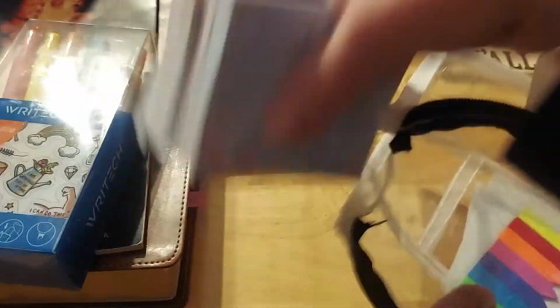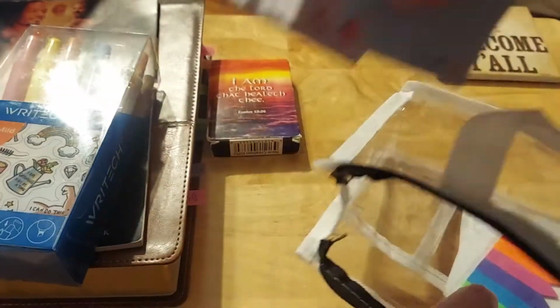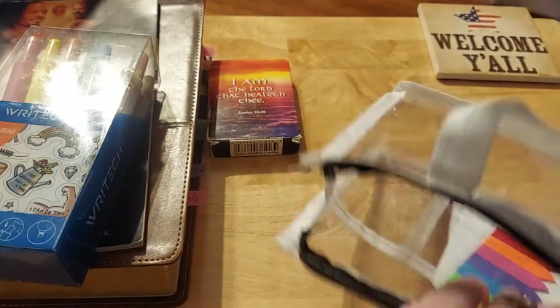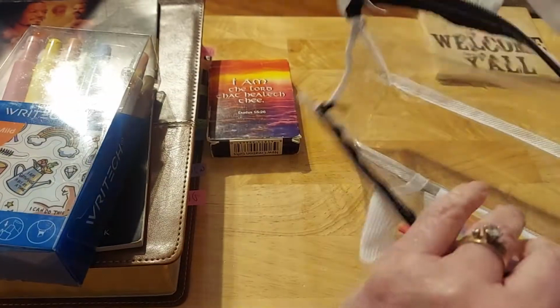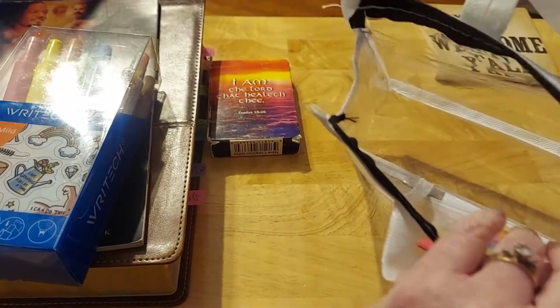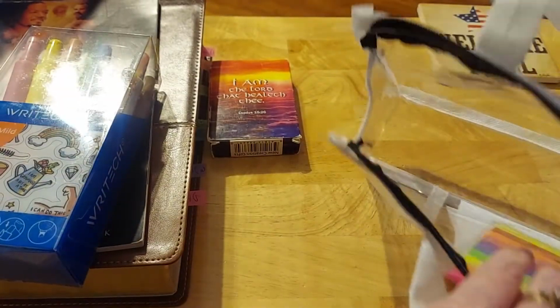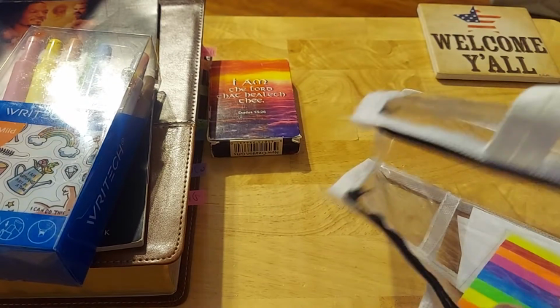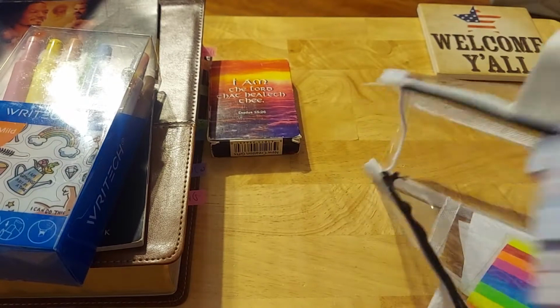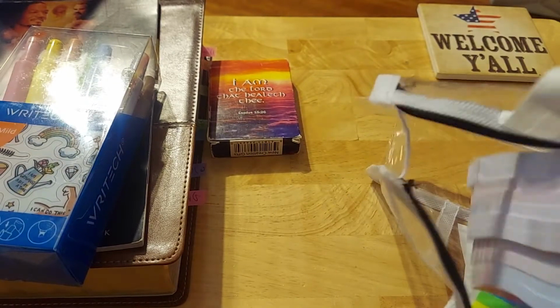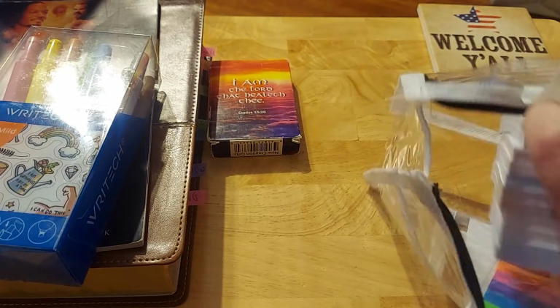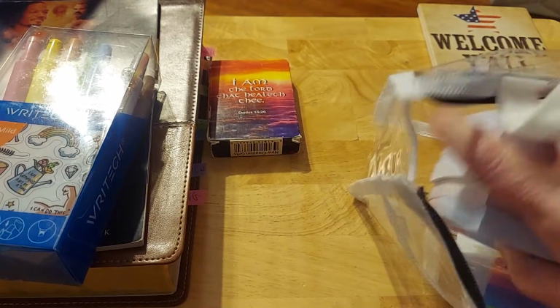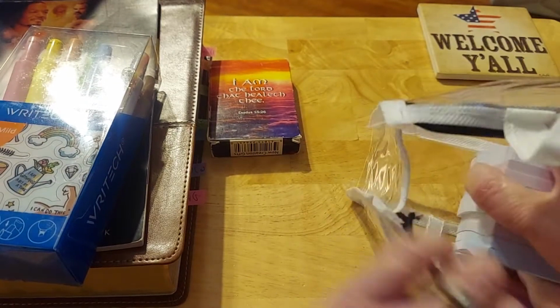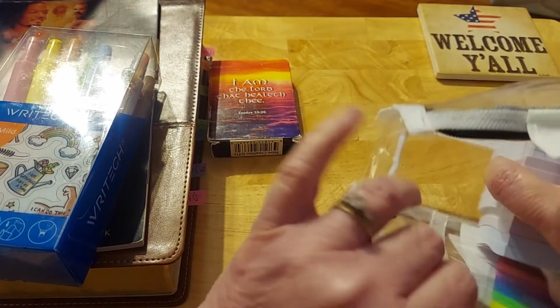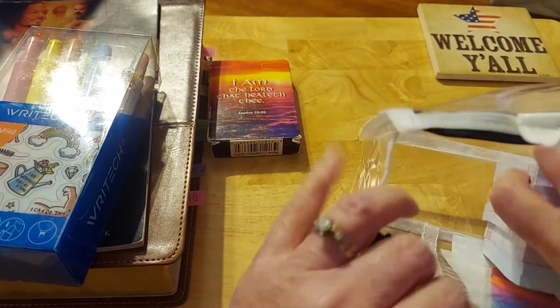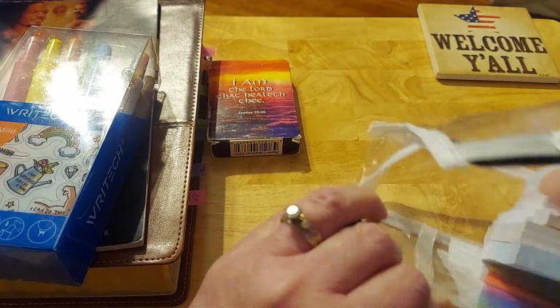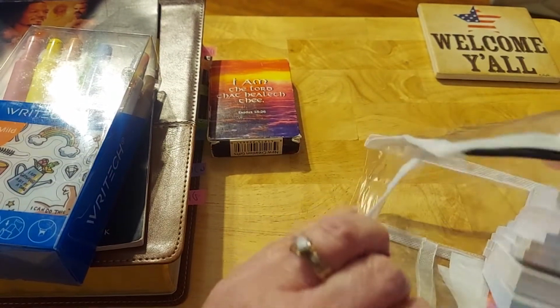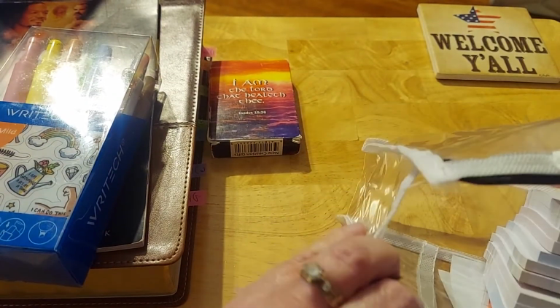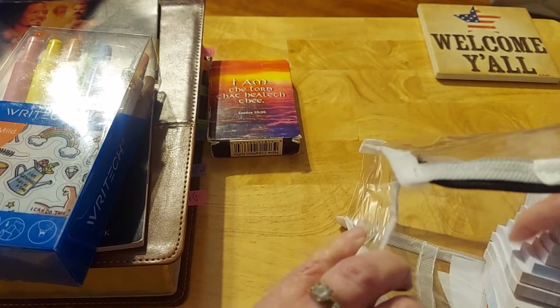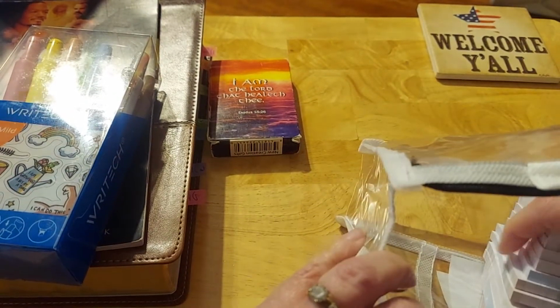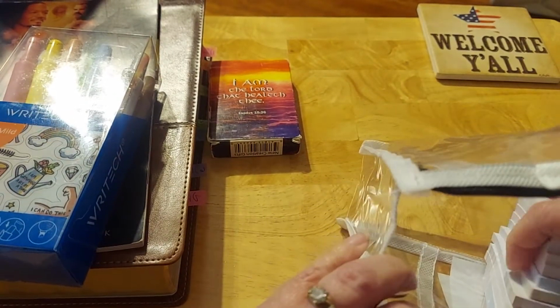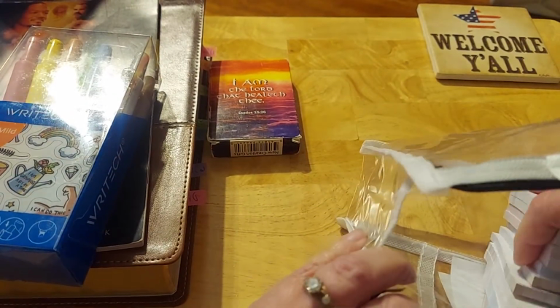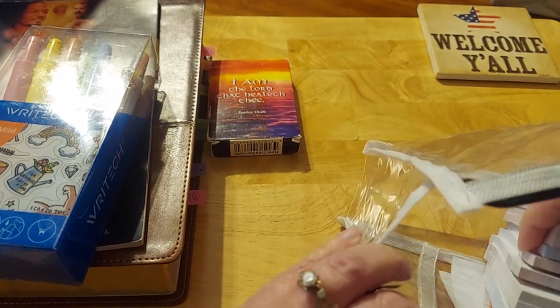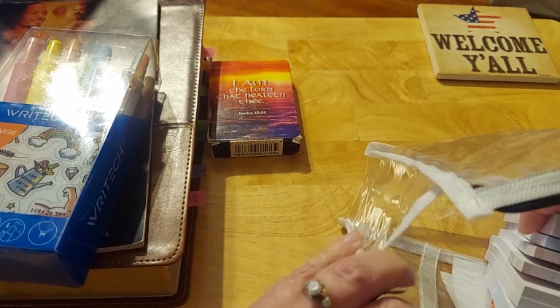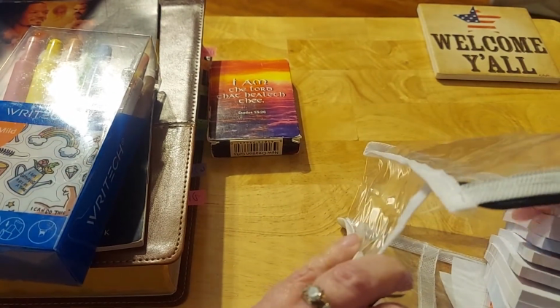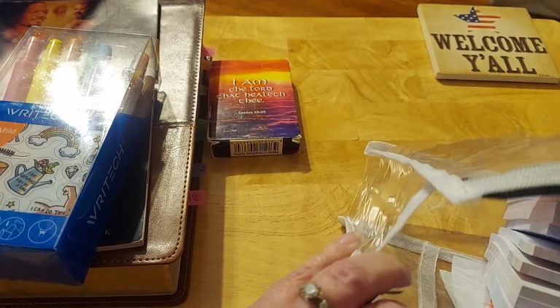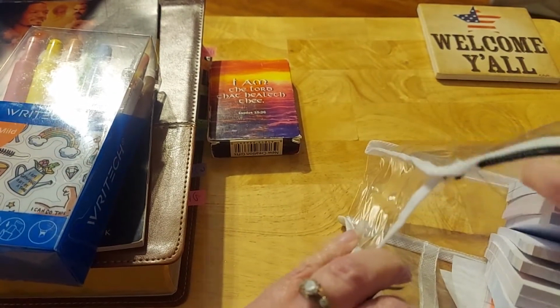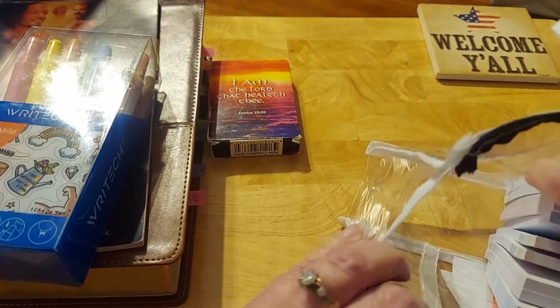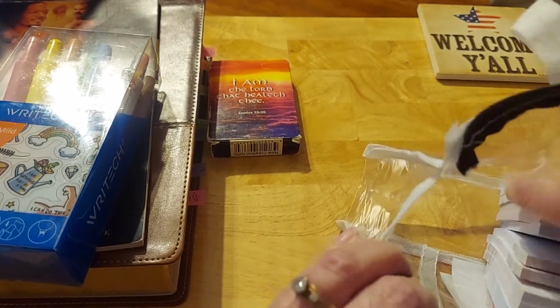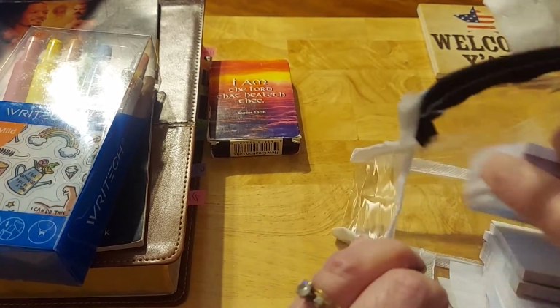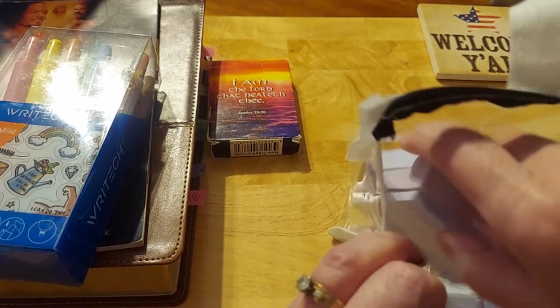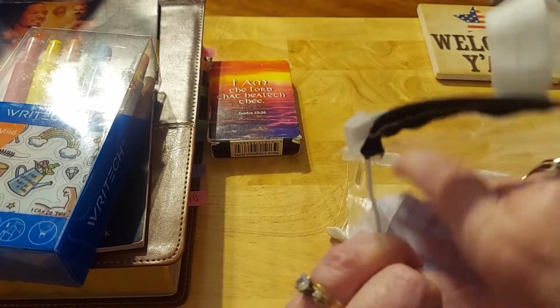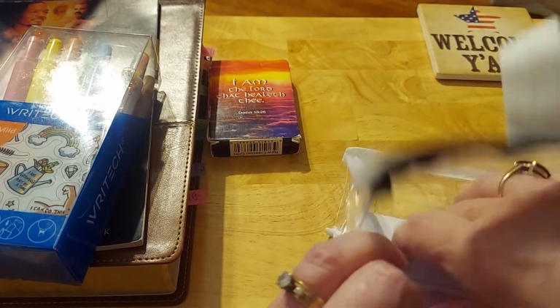You're going to go, 'This doesn't fit. There's no way all this fits.' It does.